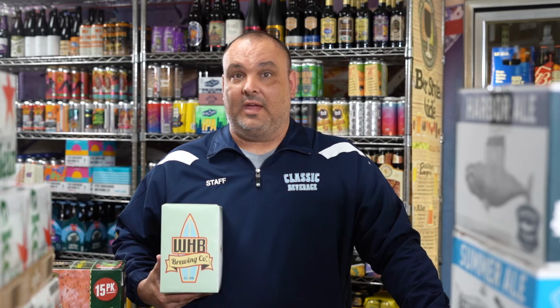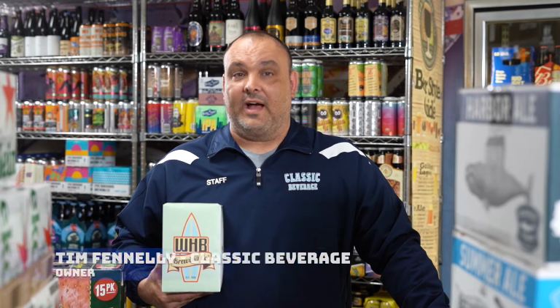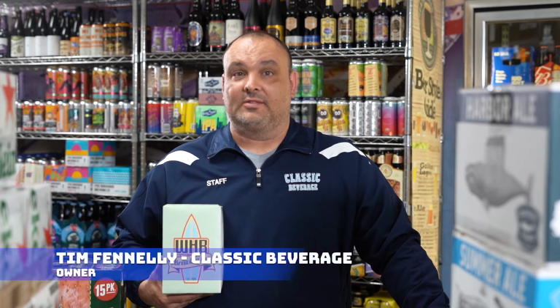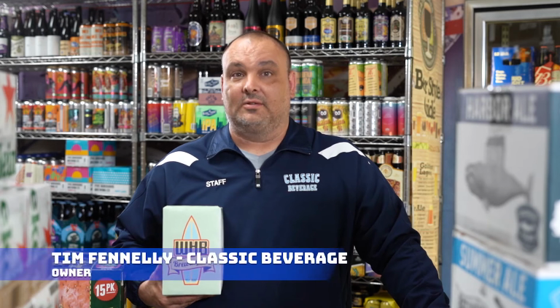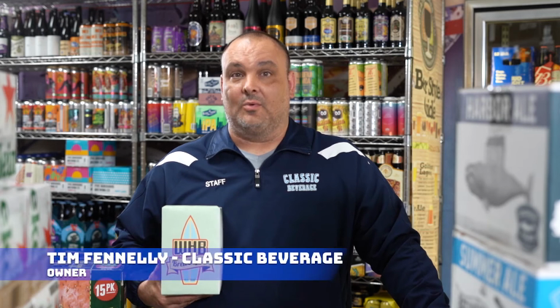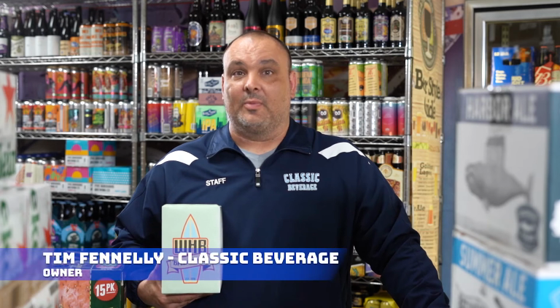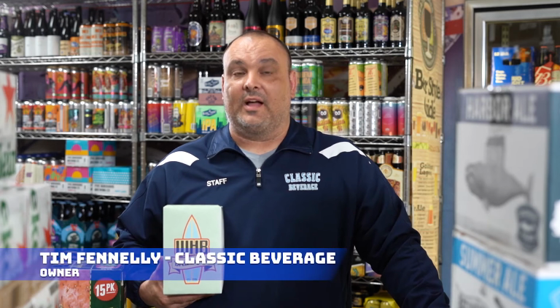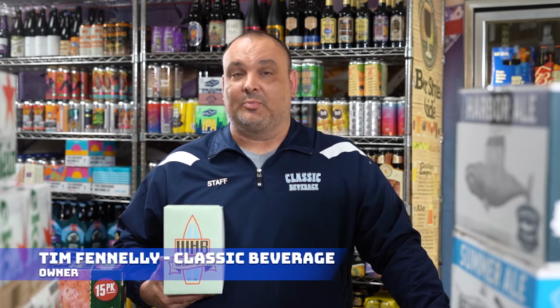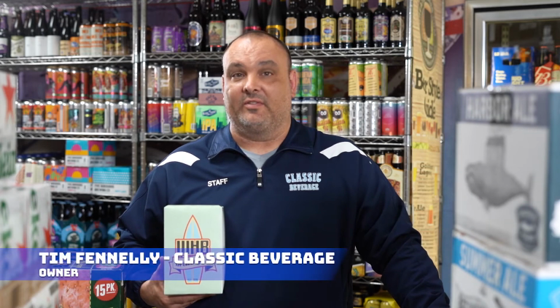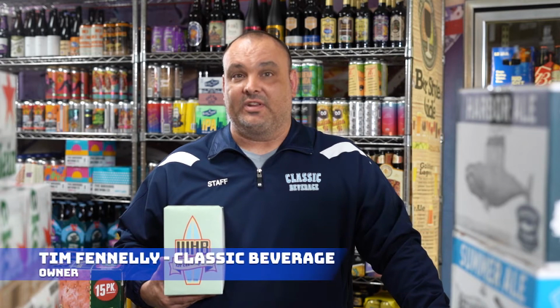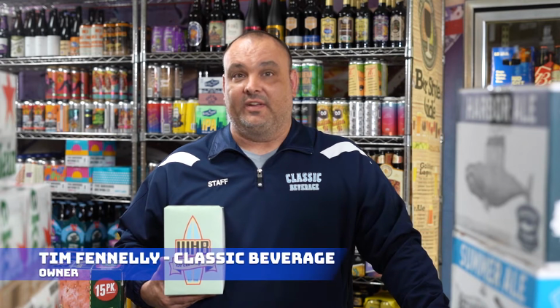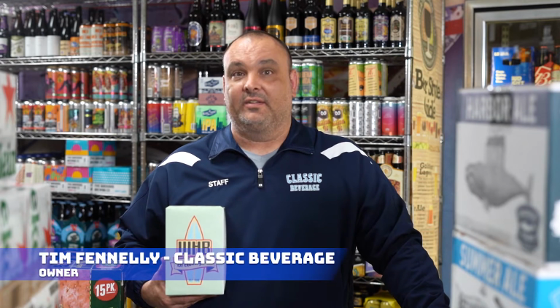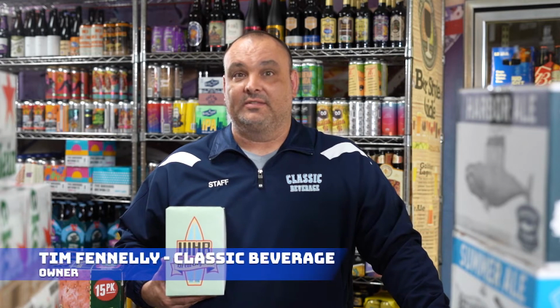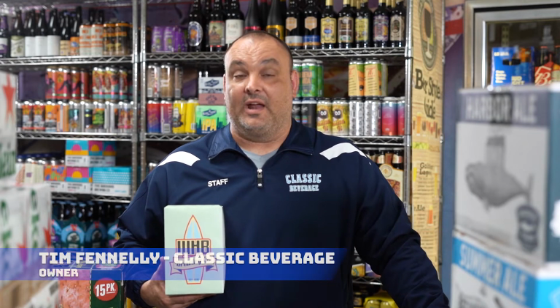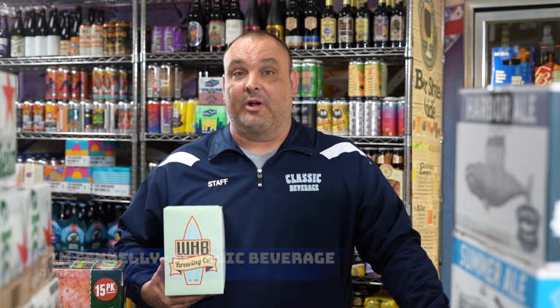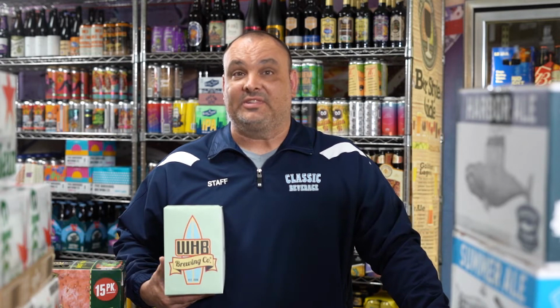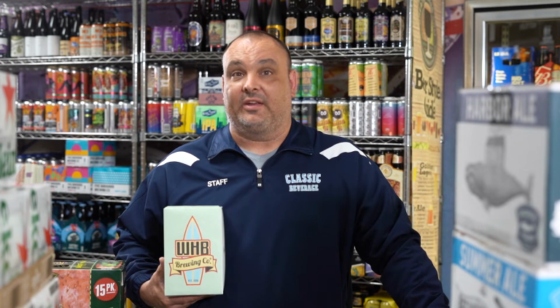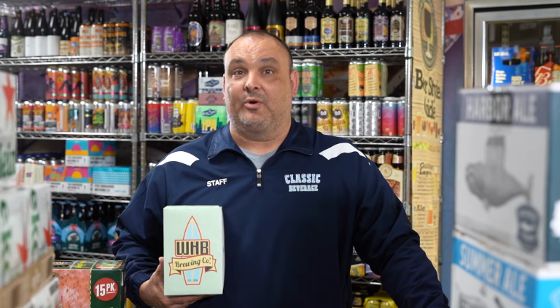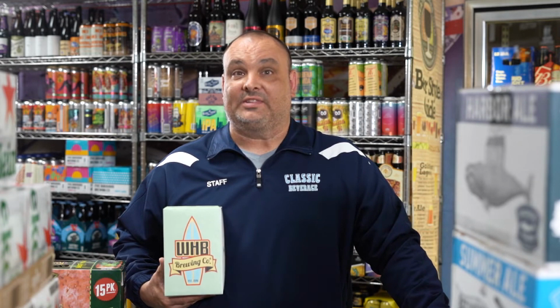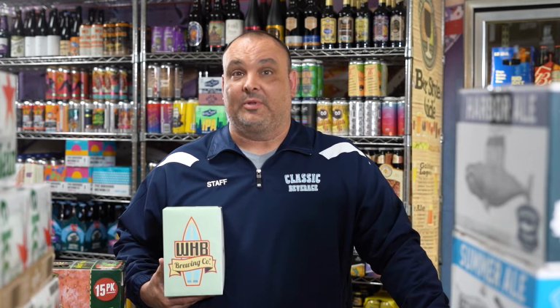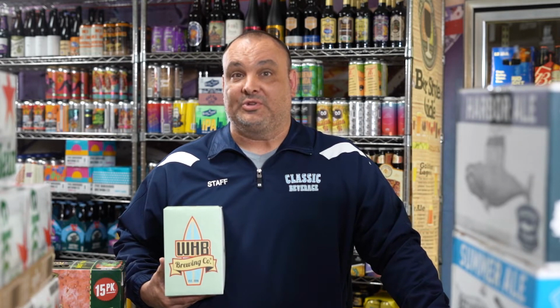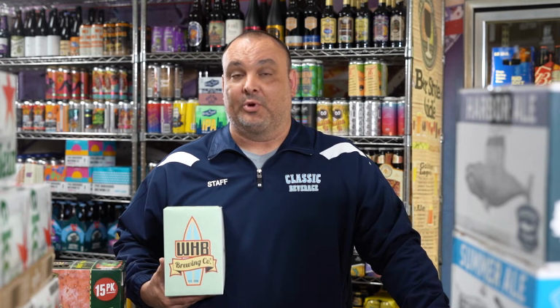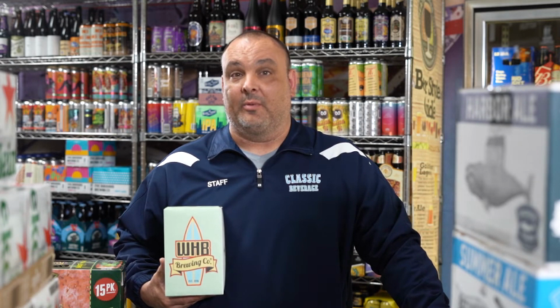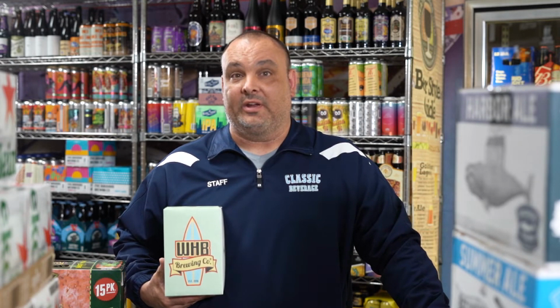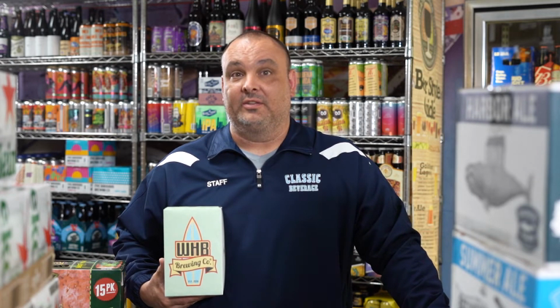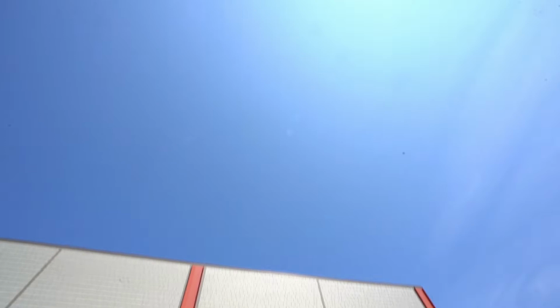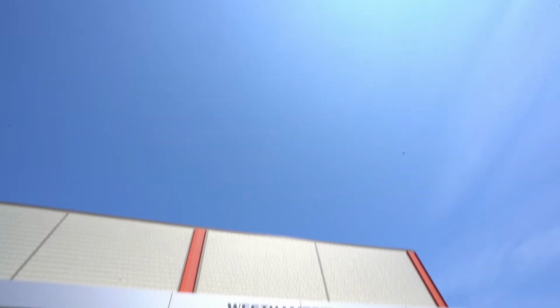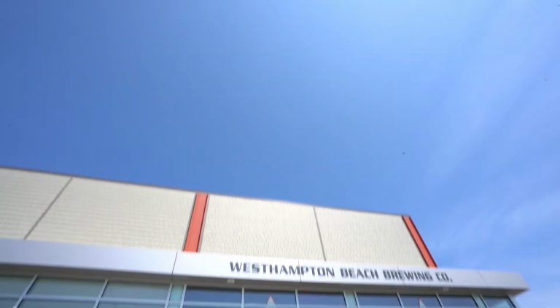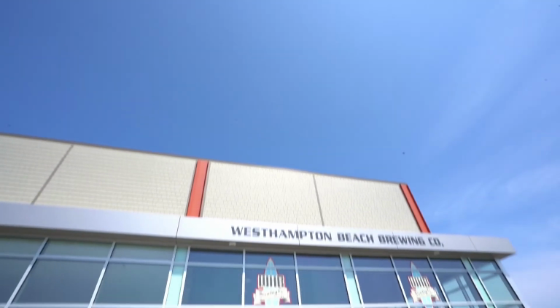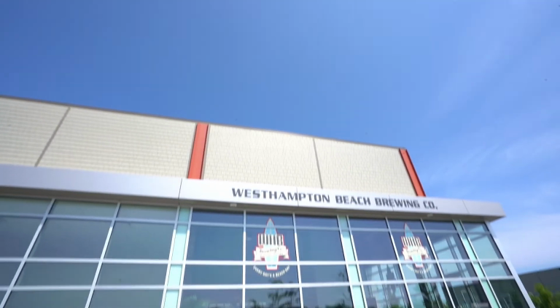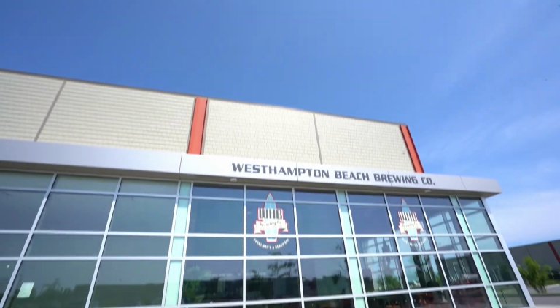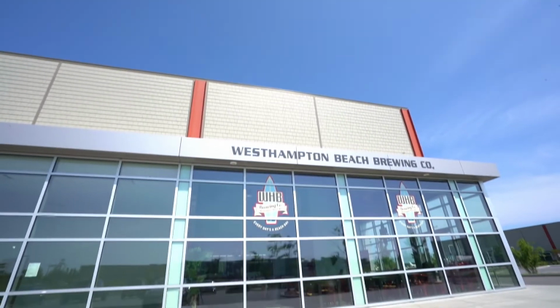Hey guys, welcome to Classic Beverage TV. Today we're going to be taking you to West Hampton Beach Brewing Company to check out some of their local craft beers.